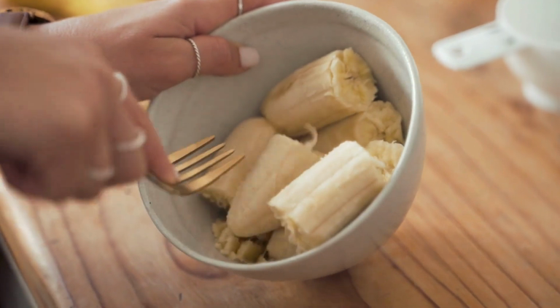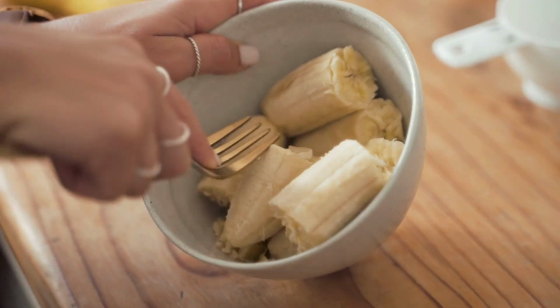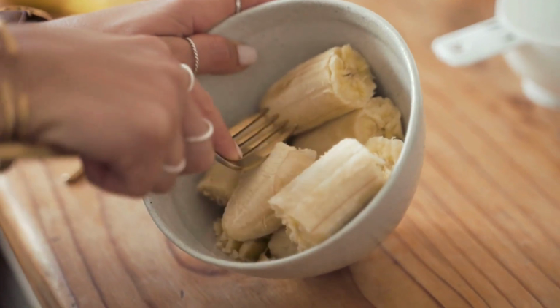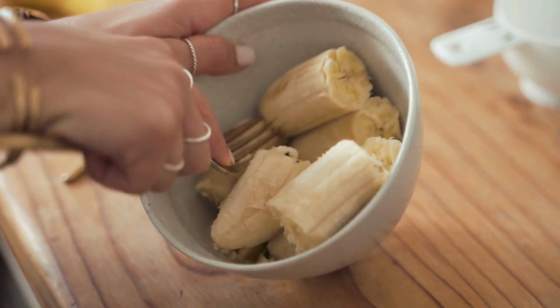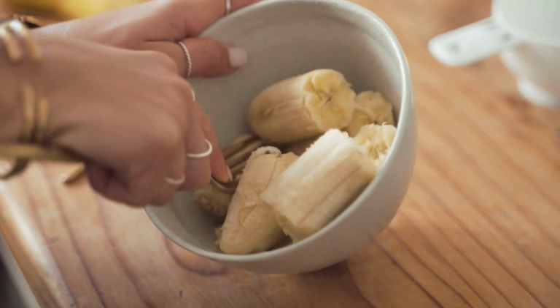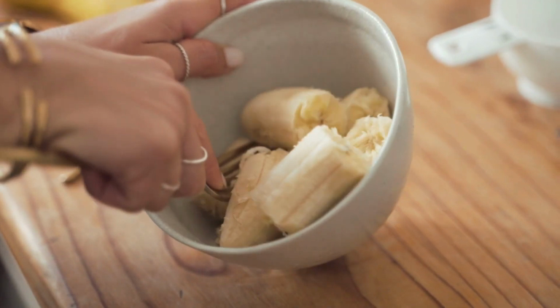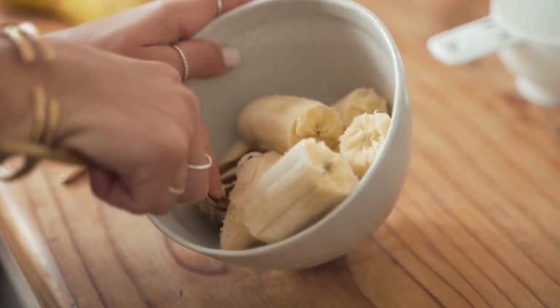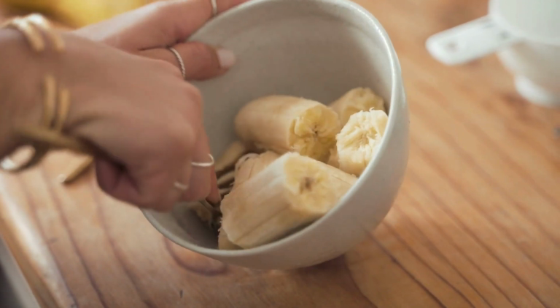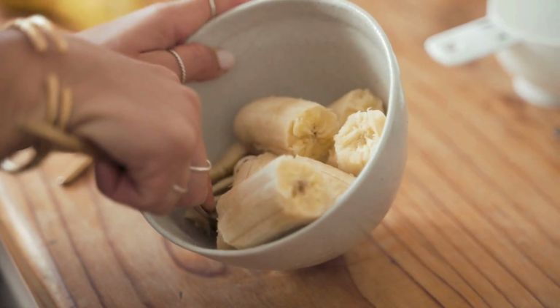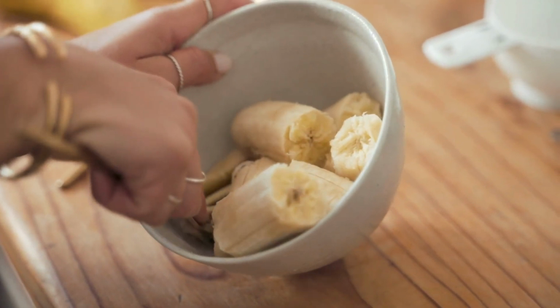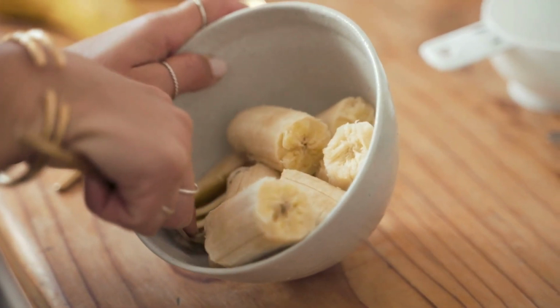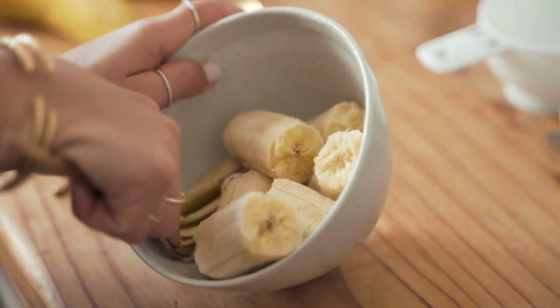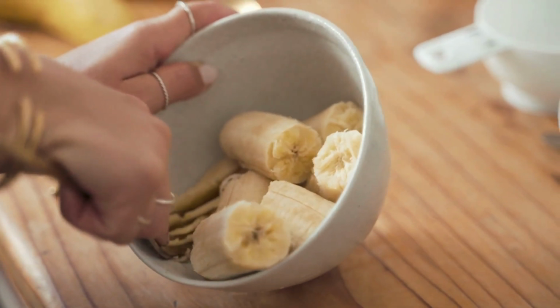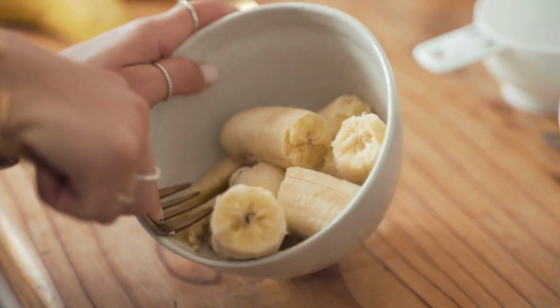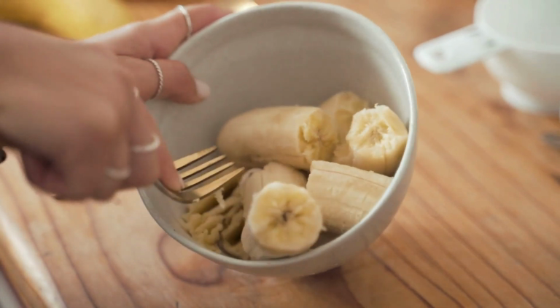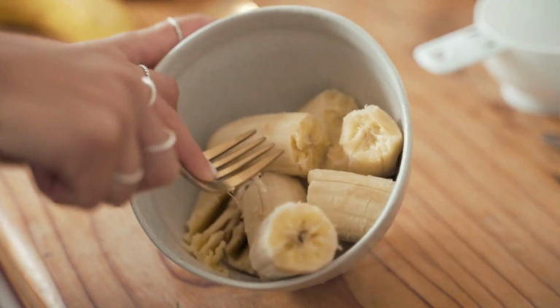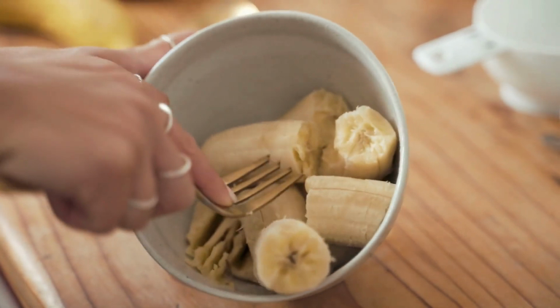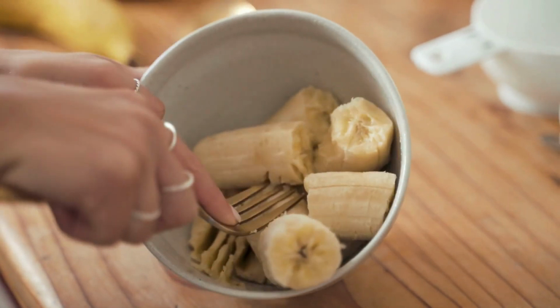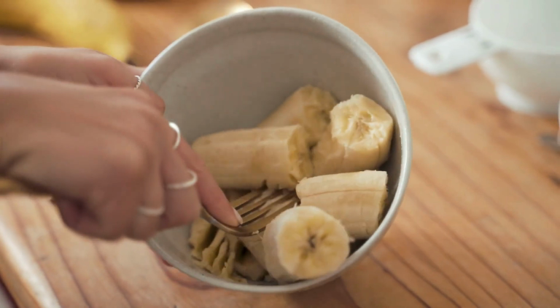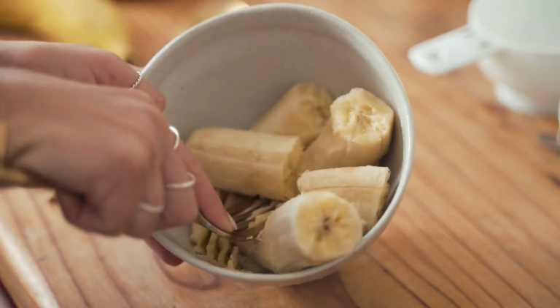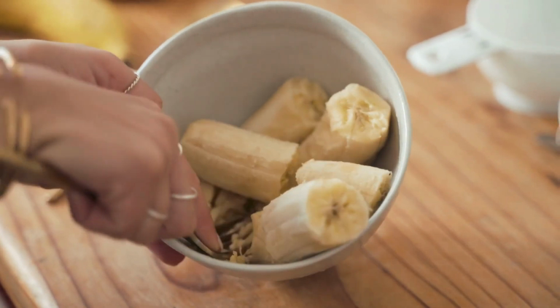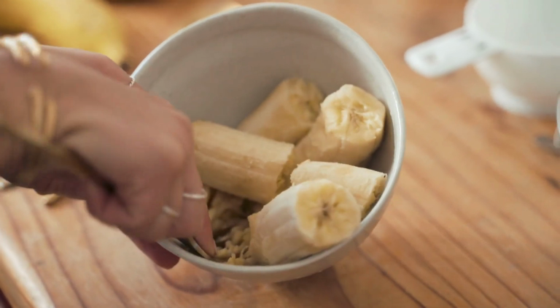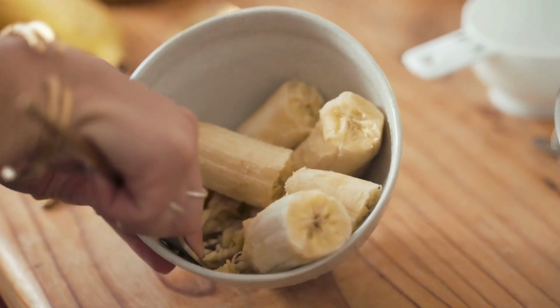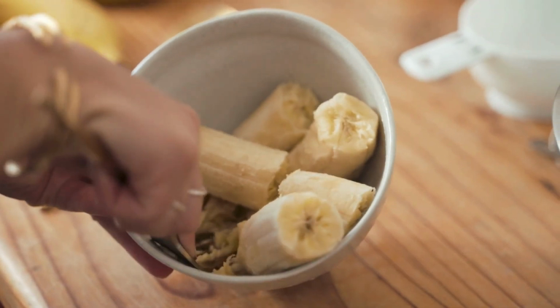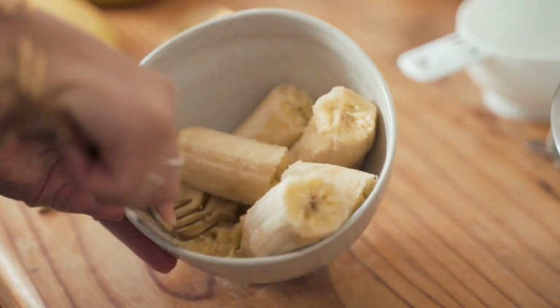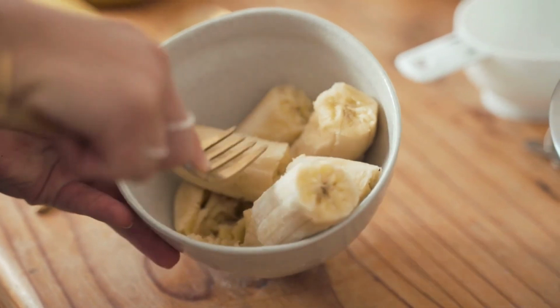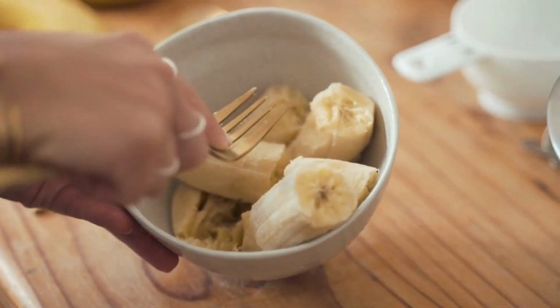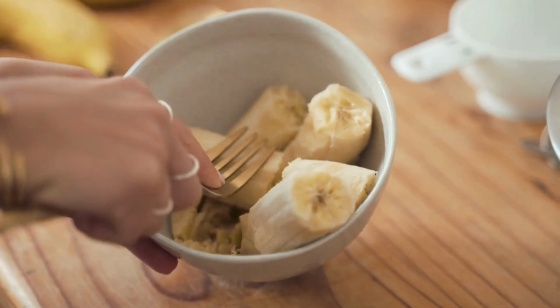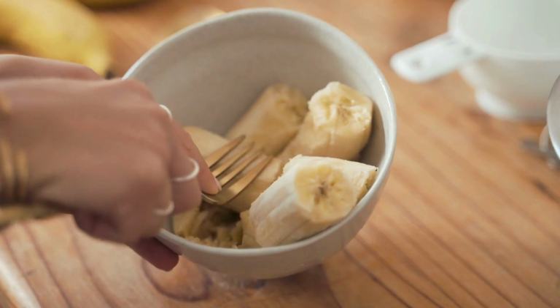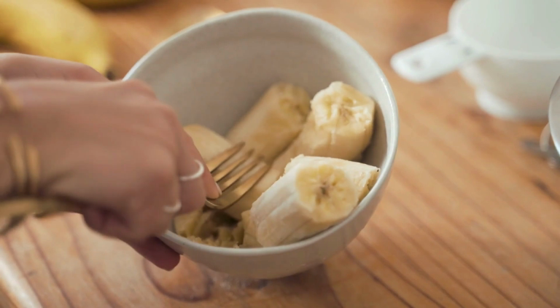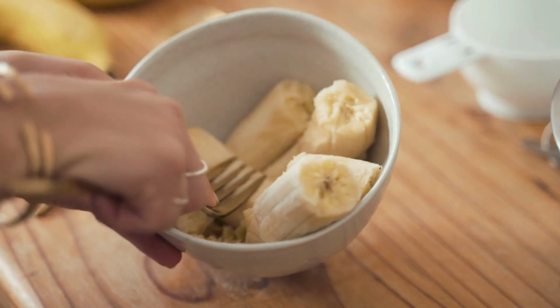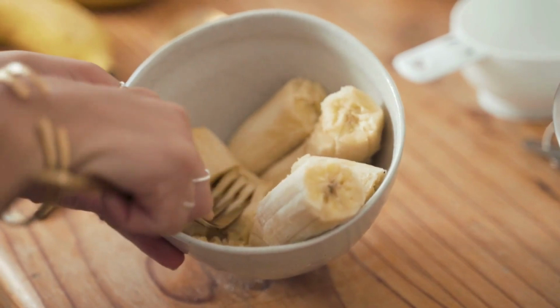On top of a heart-healthy diet, exercise is crucial for a healthy lifestyle and will help strengthen the heart.